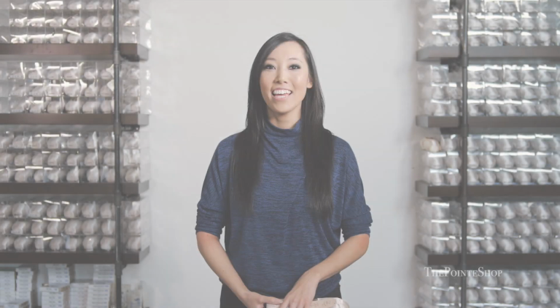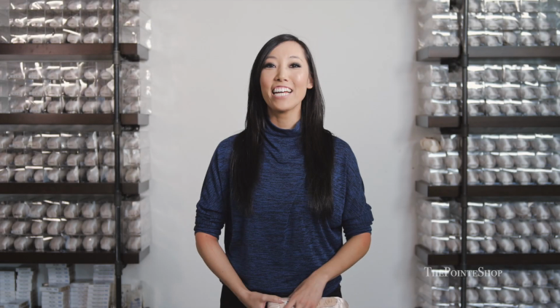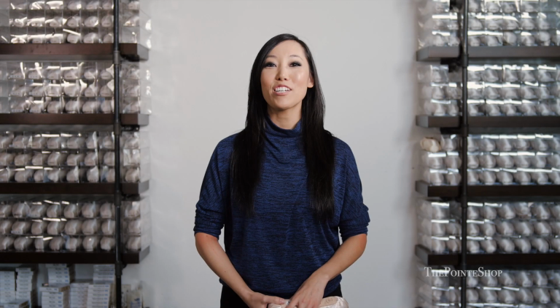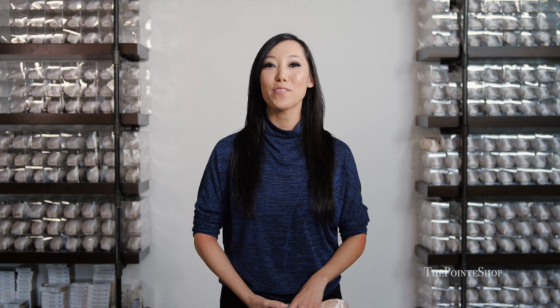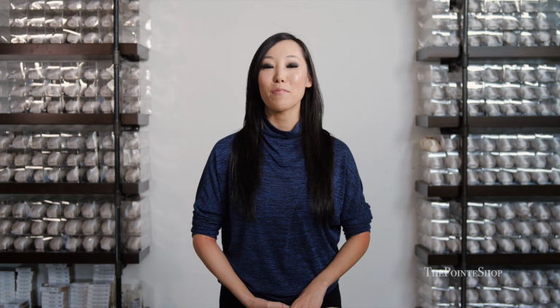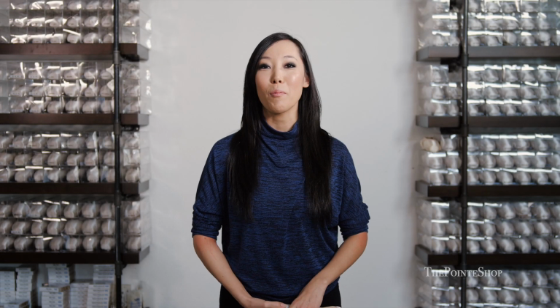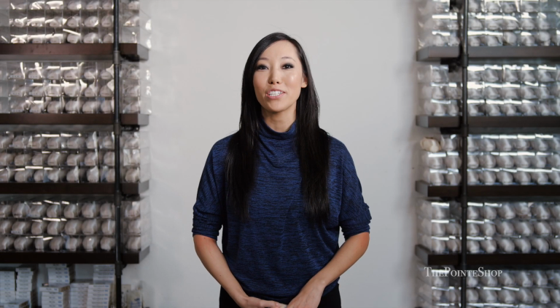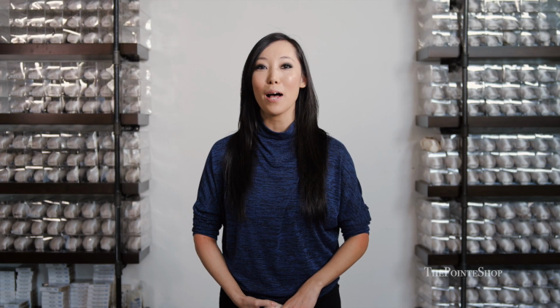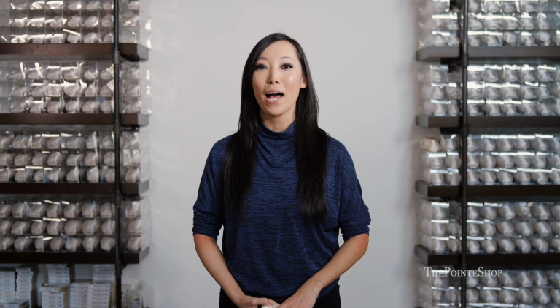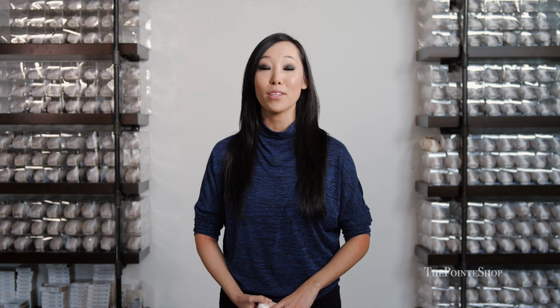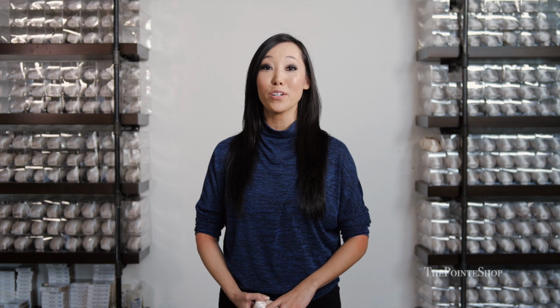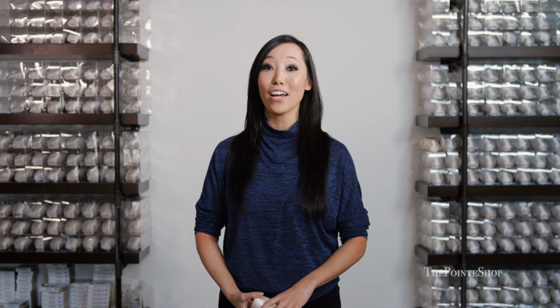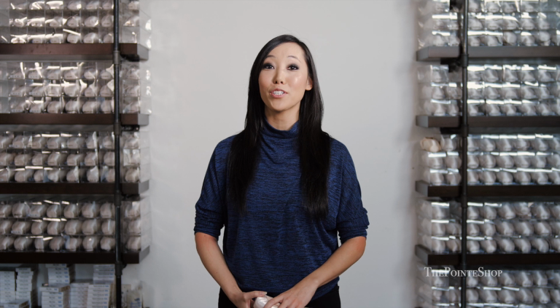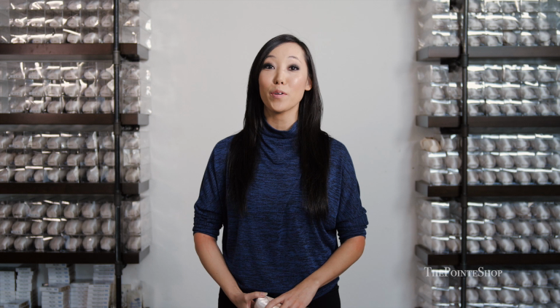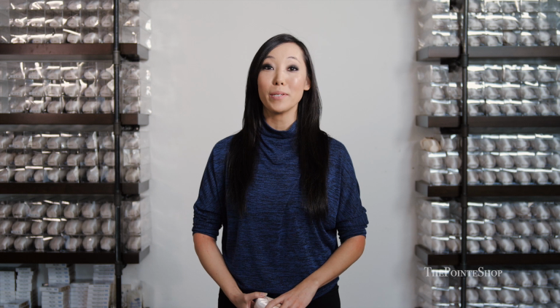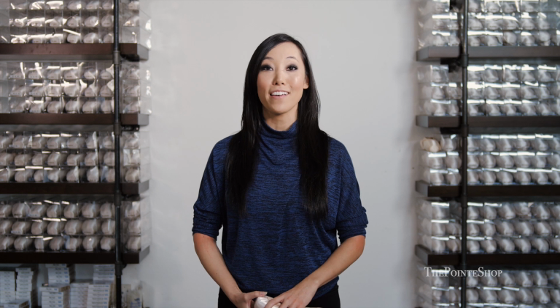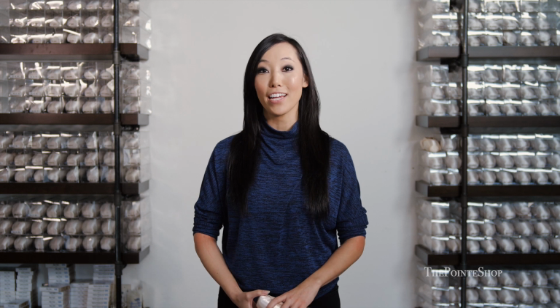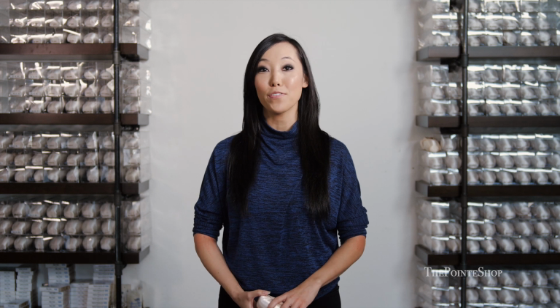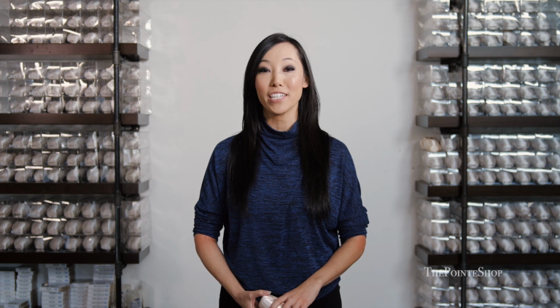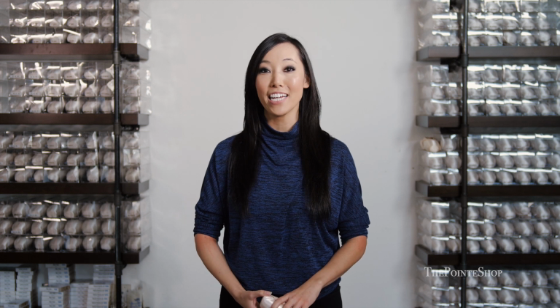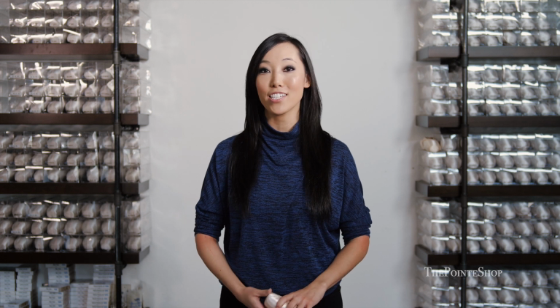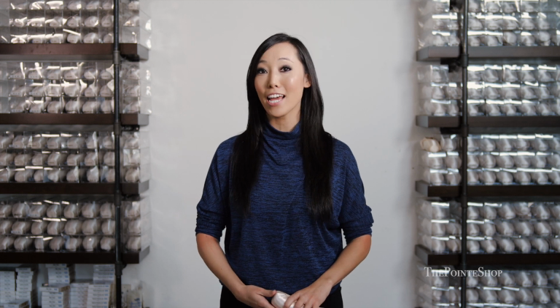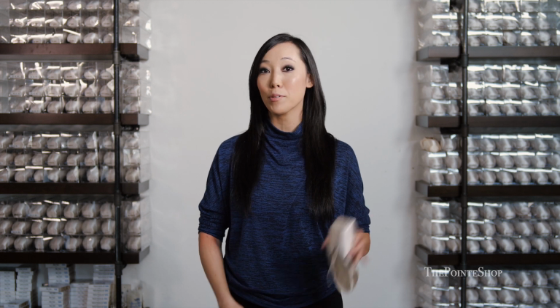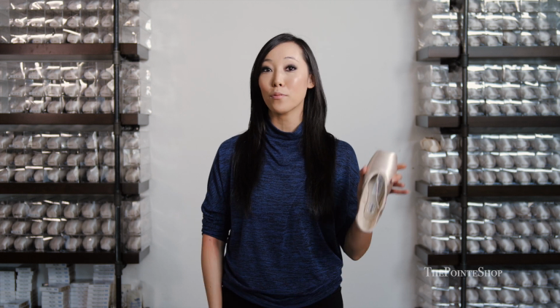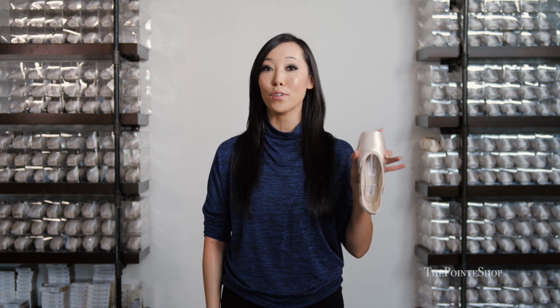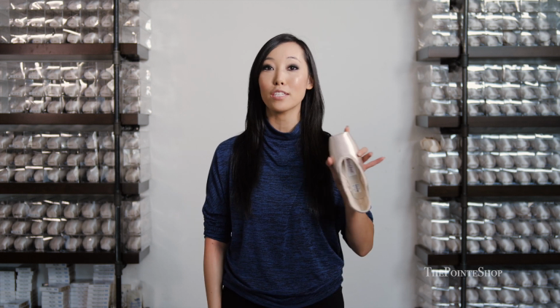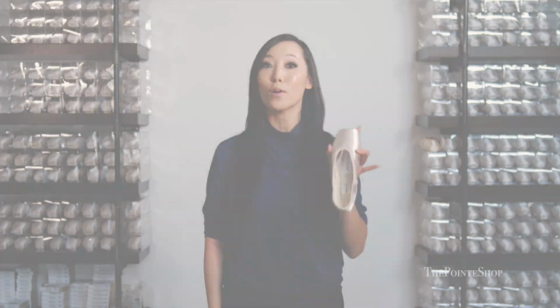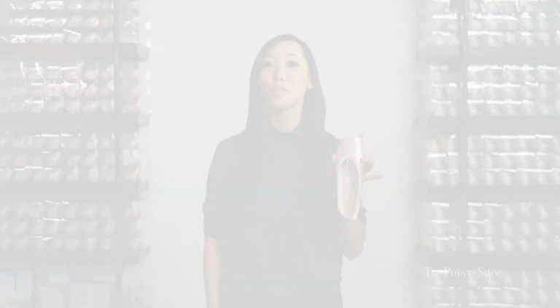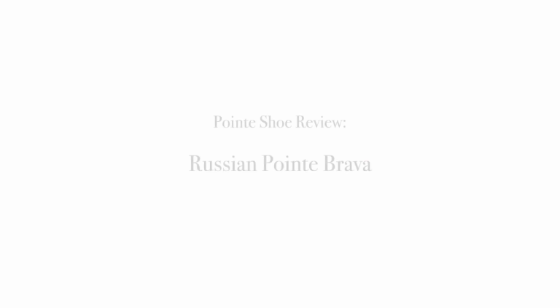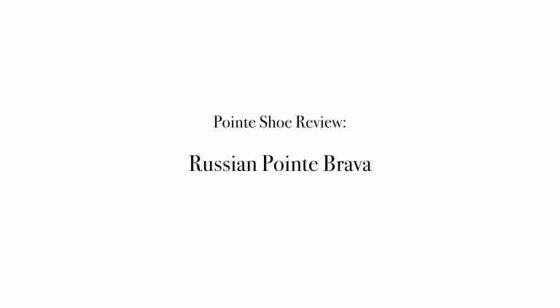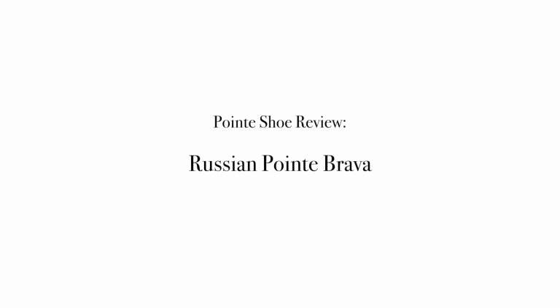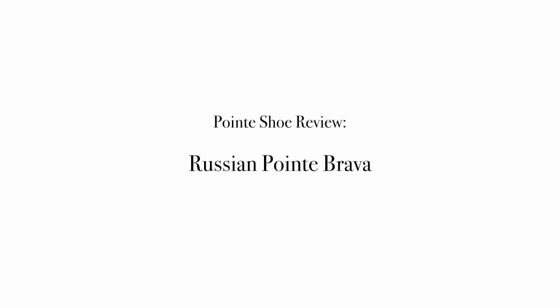Hey, it's Josephine from The Point Shop. I'm in the Orange County showroom in Southern California, and today I'm going to be reviewing the Russian Point Brava.